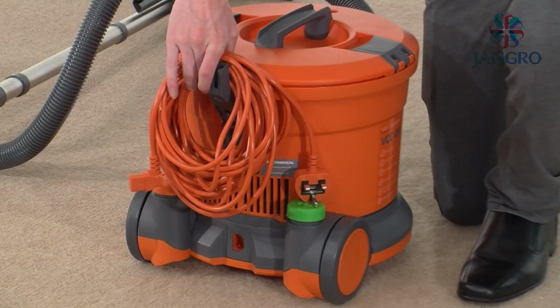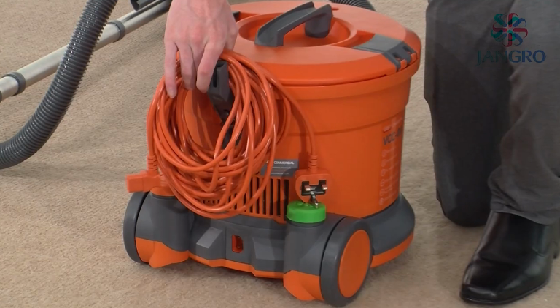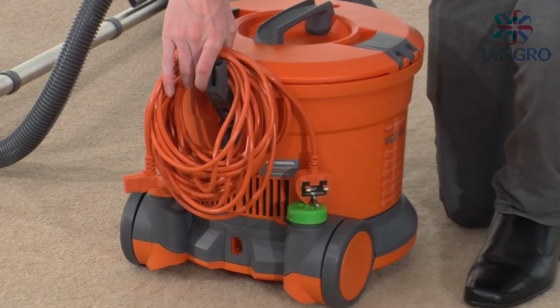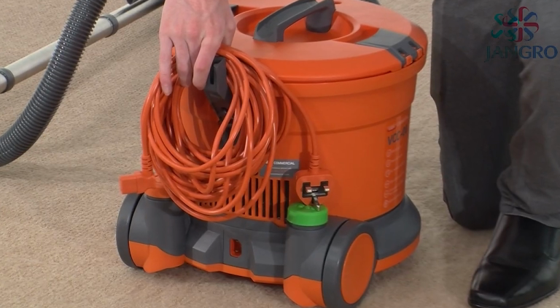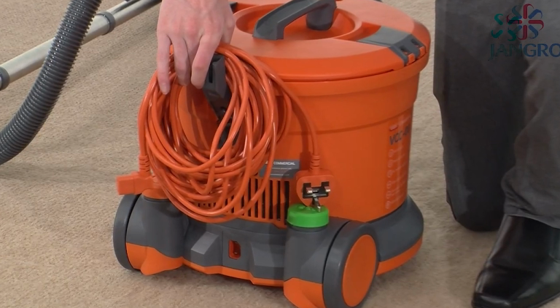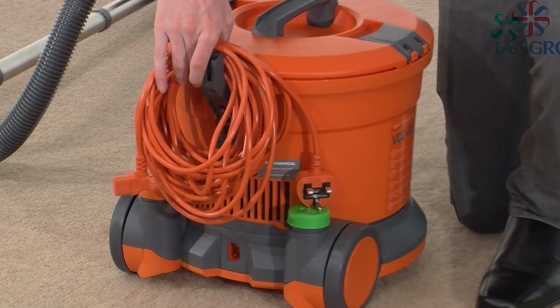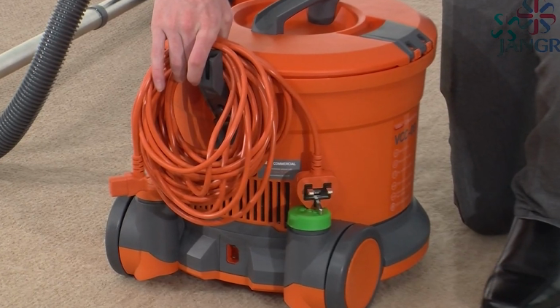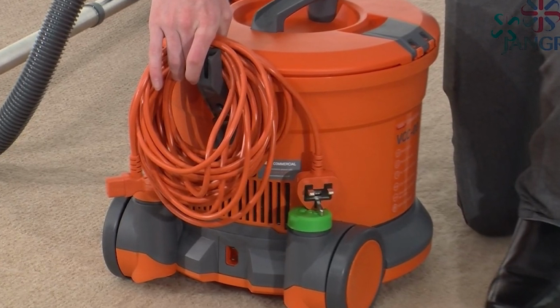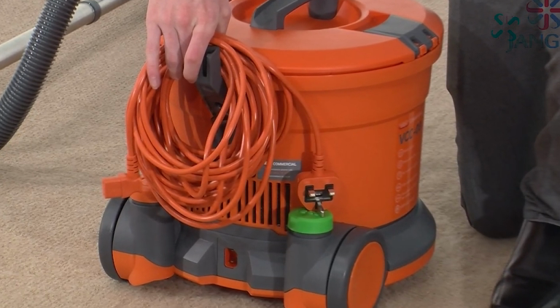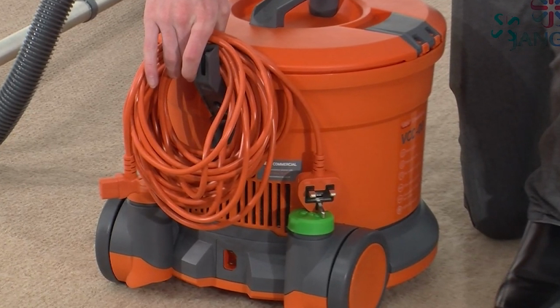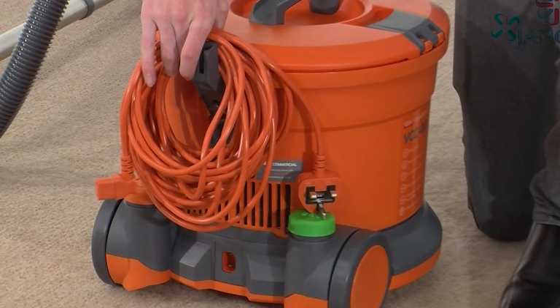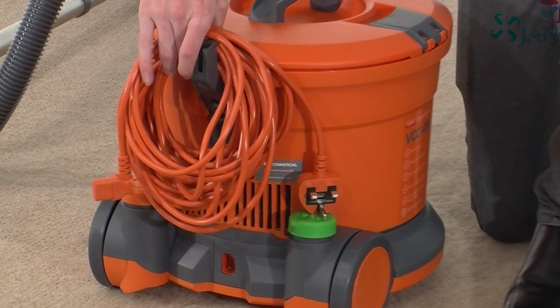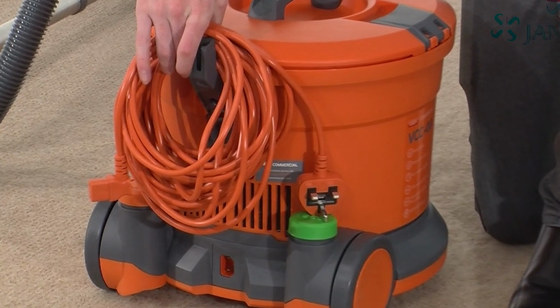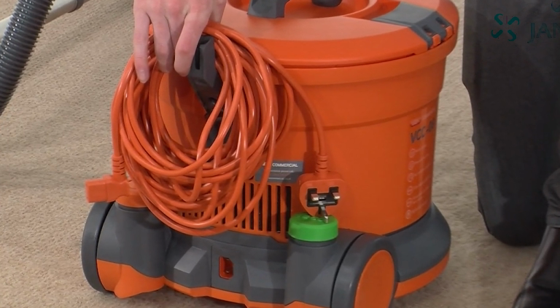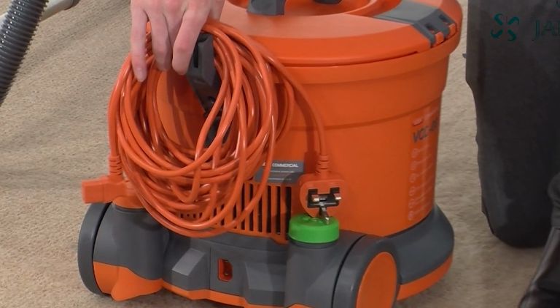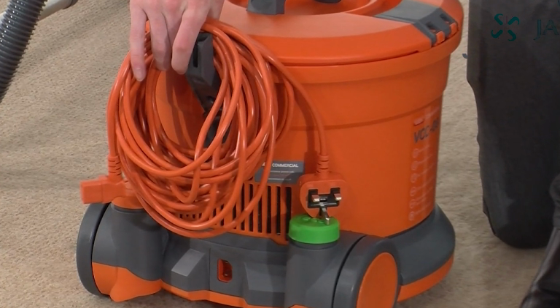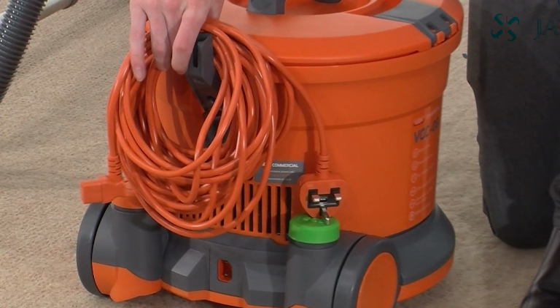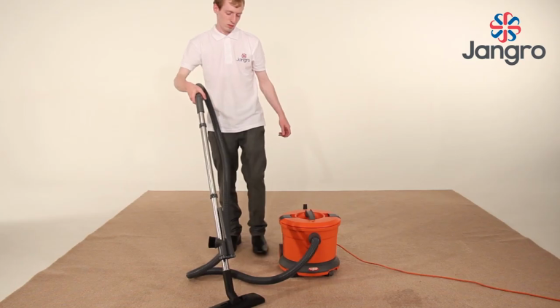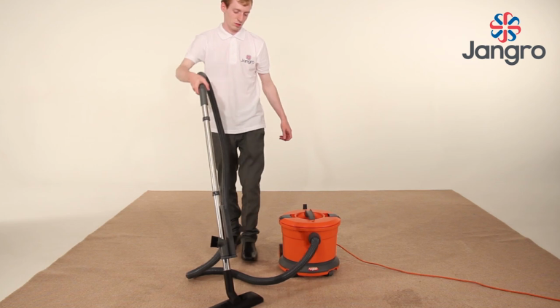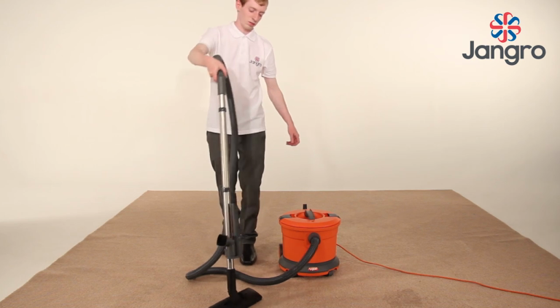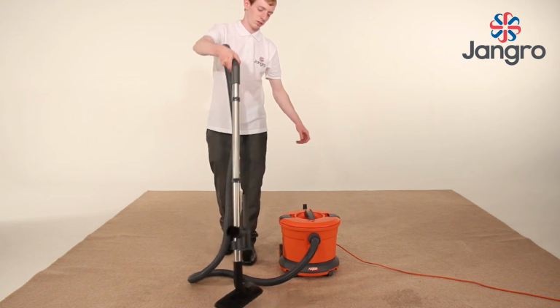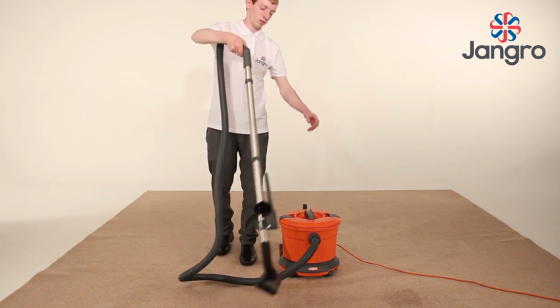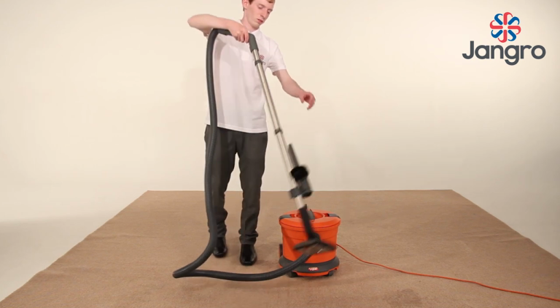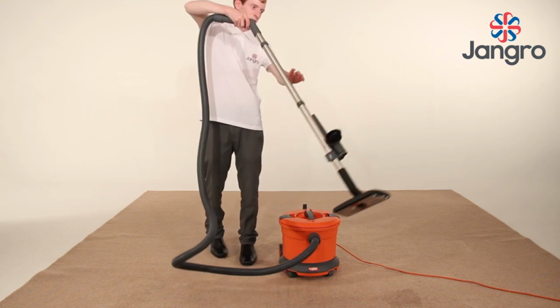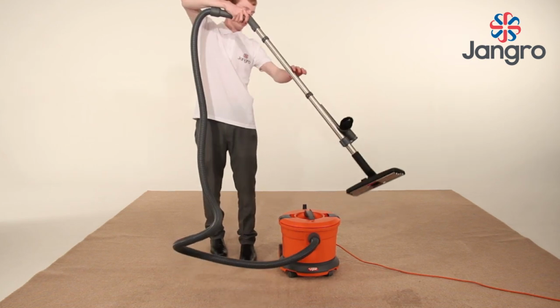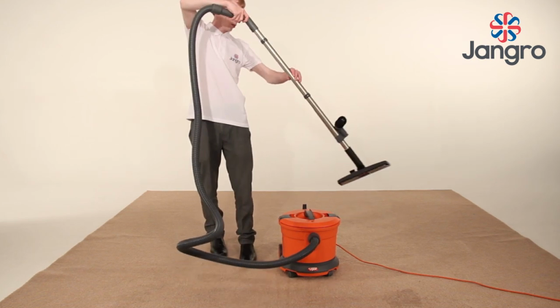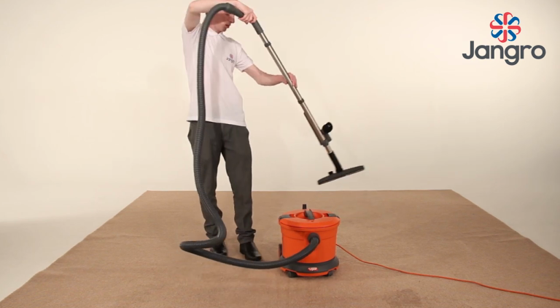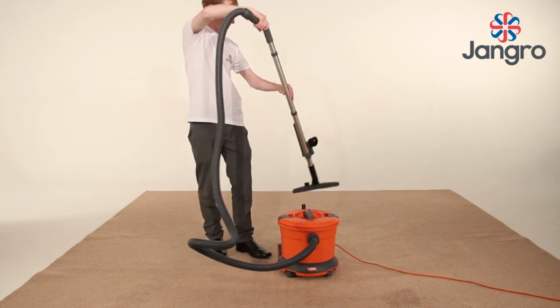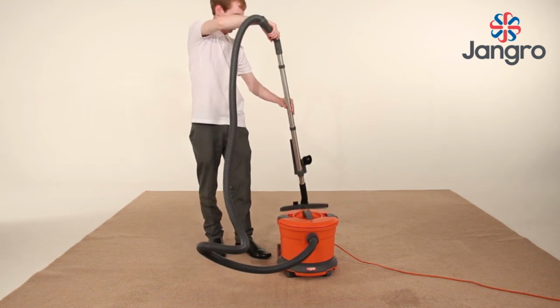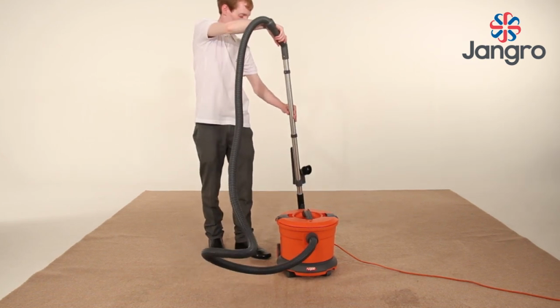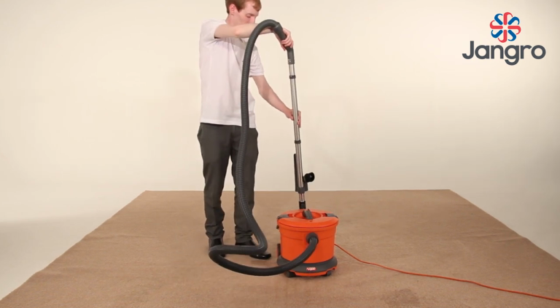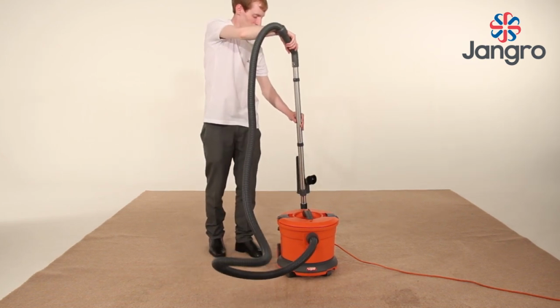Store the cable securely on the hook at the back of the machine. The extension tubes can be stored in the rear parking slot as shown.